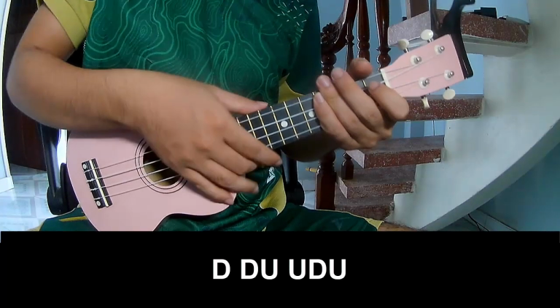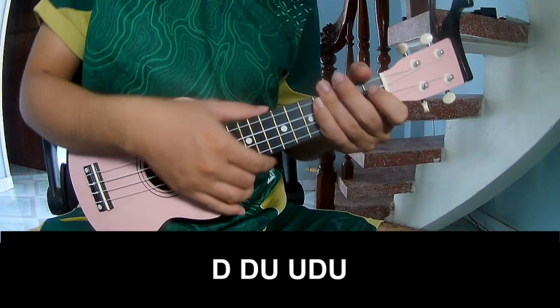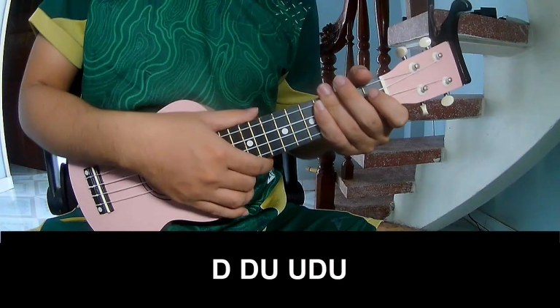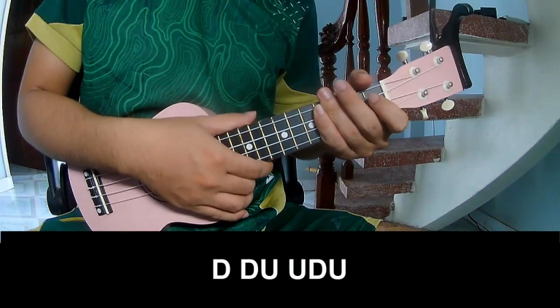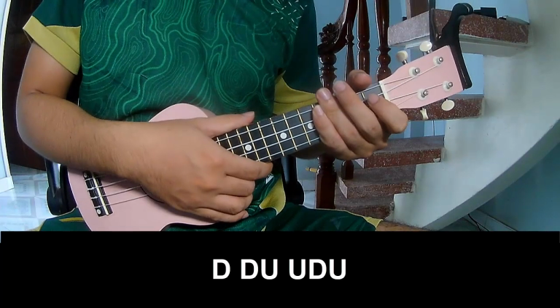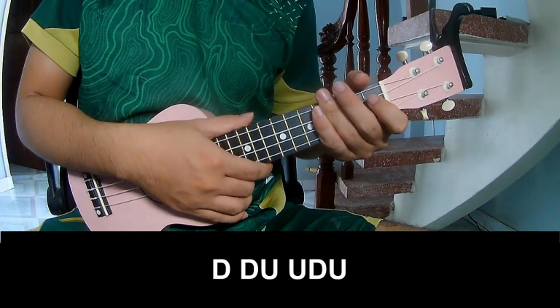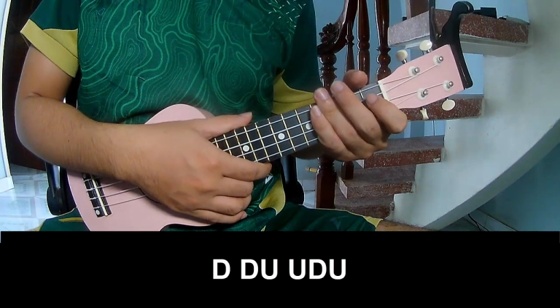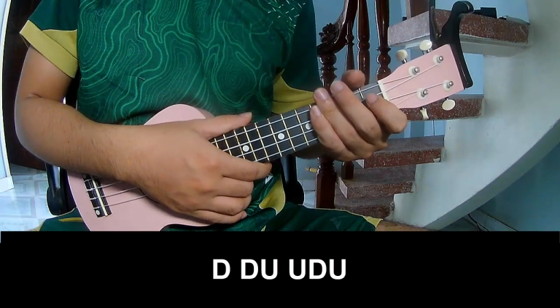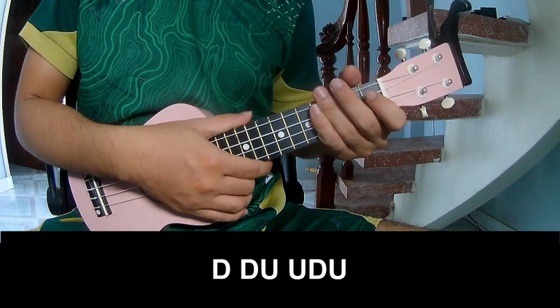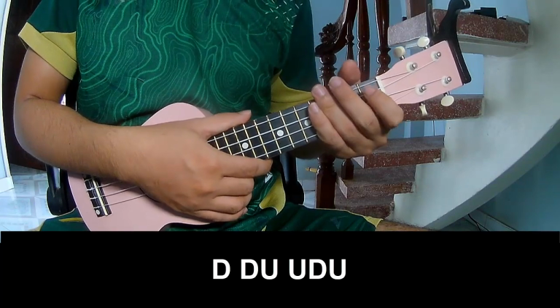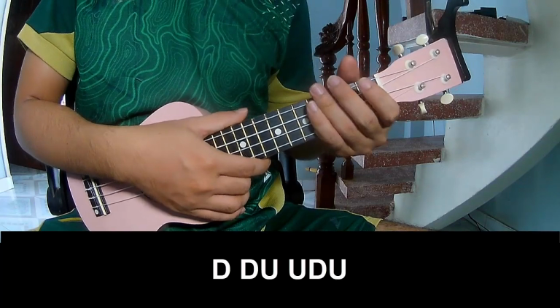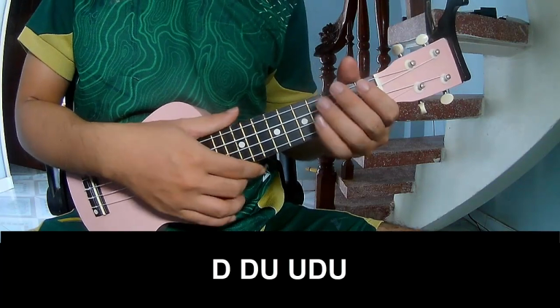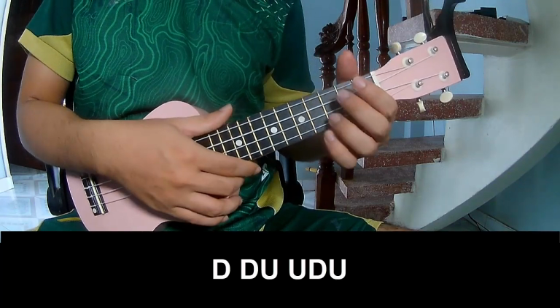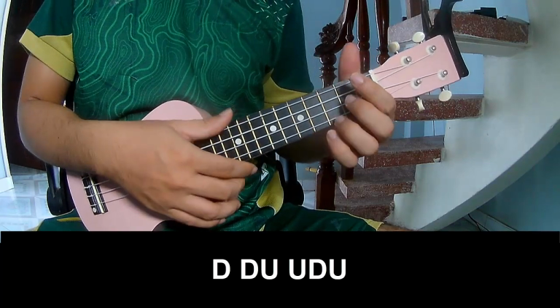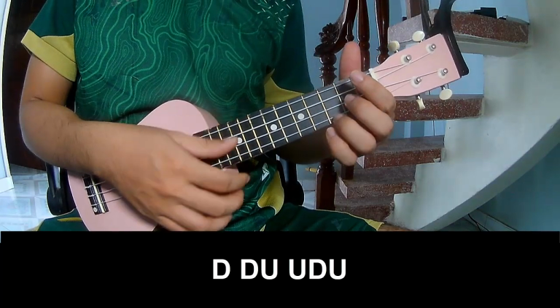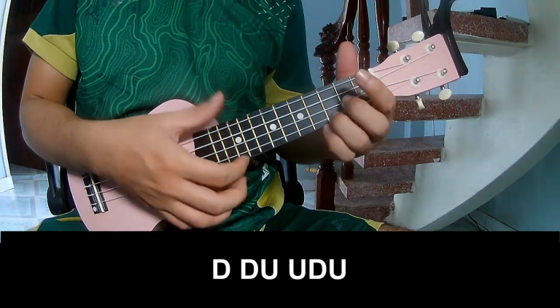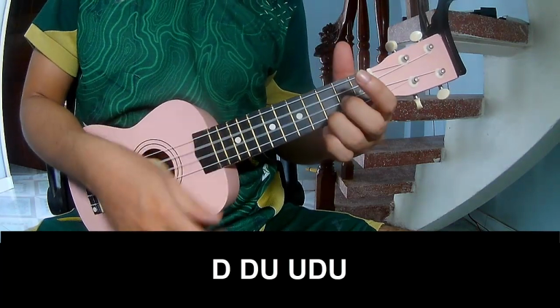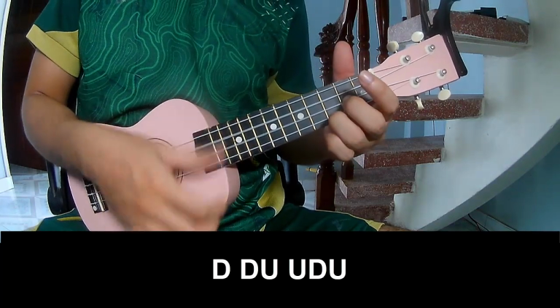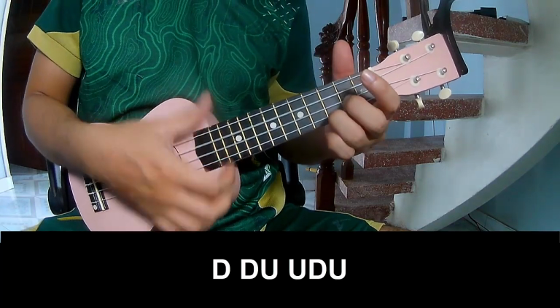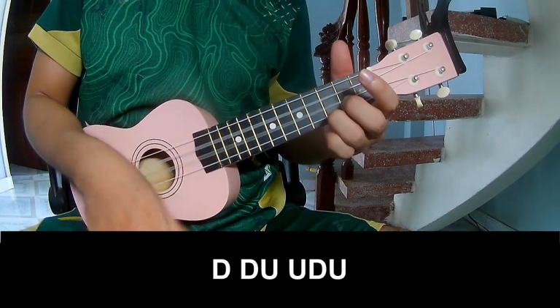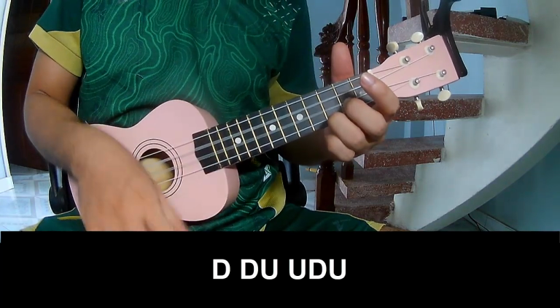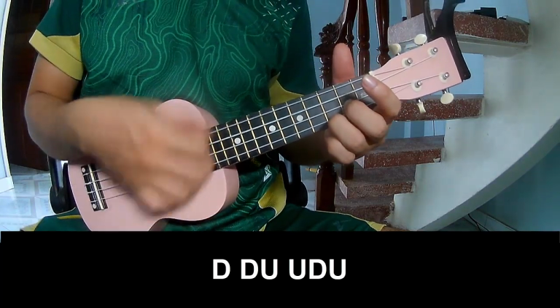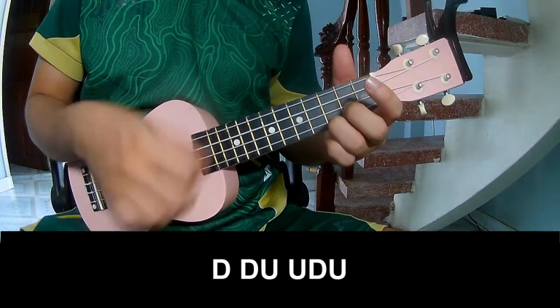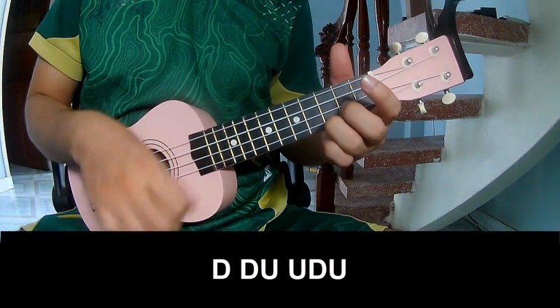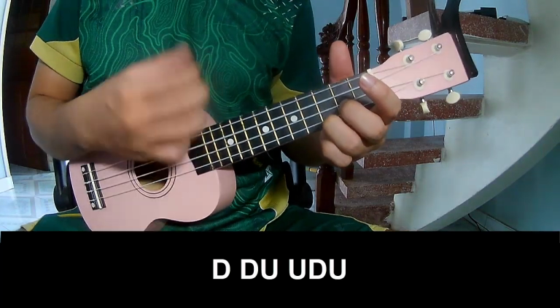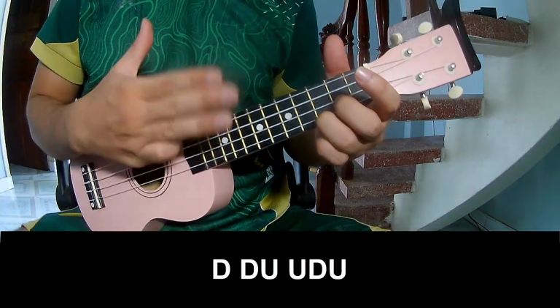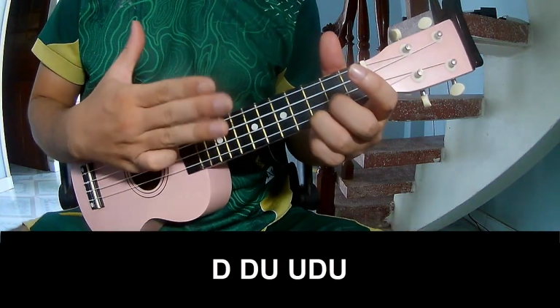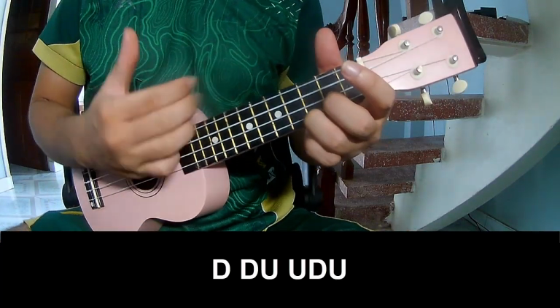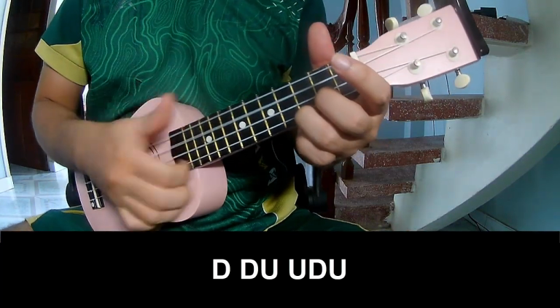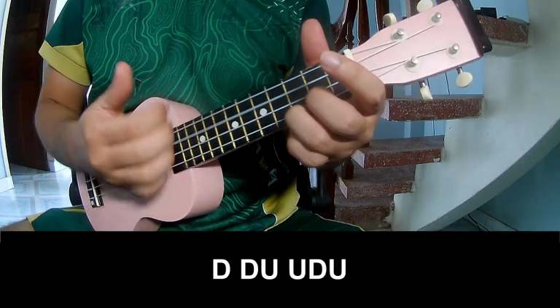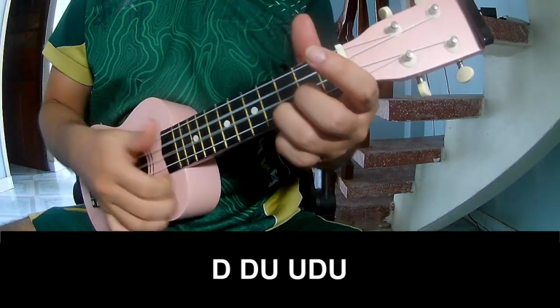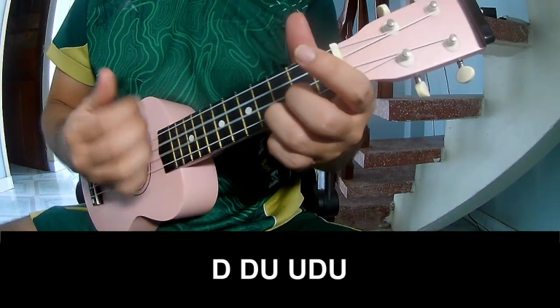So, to play: down, down, up, up, down, down.